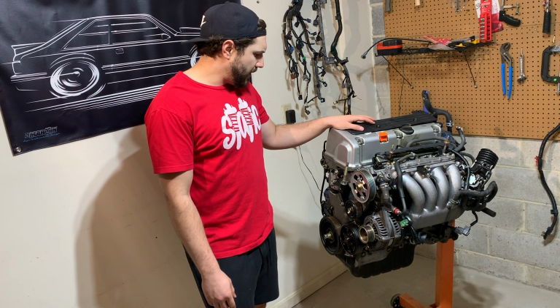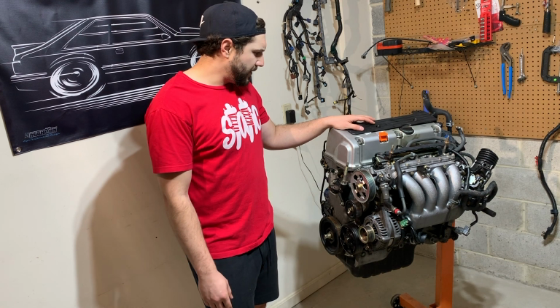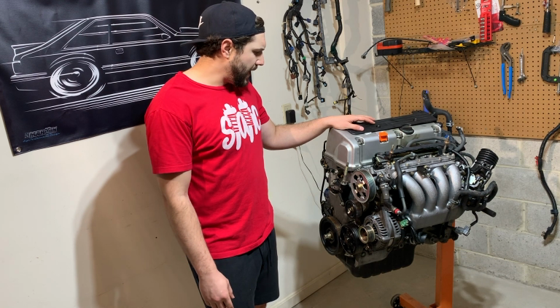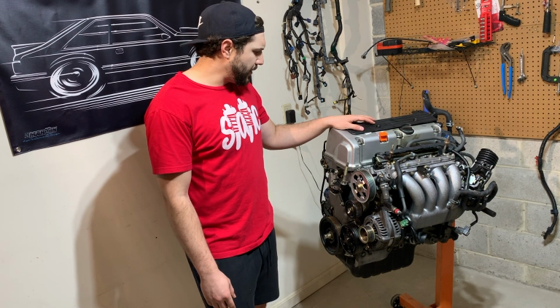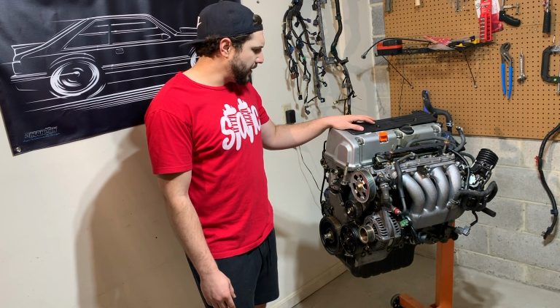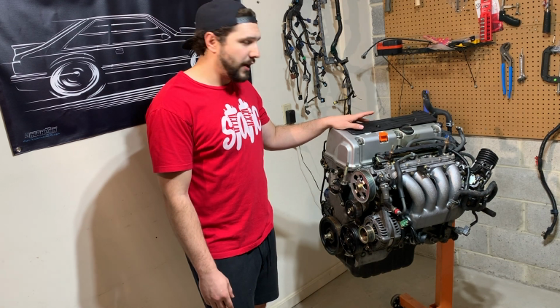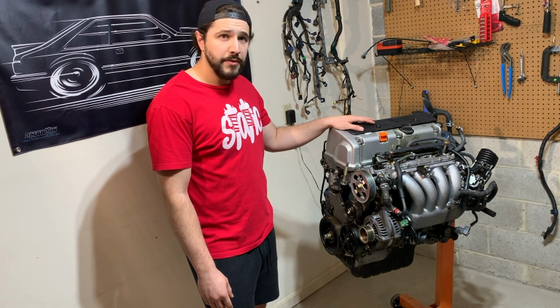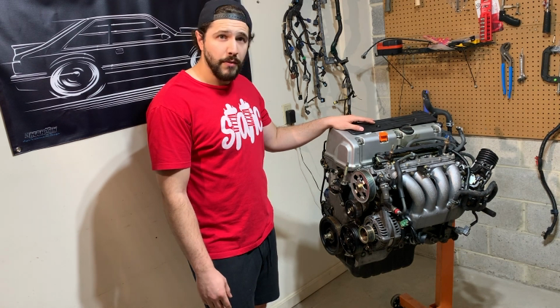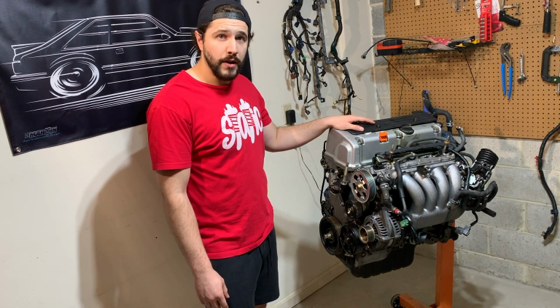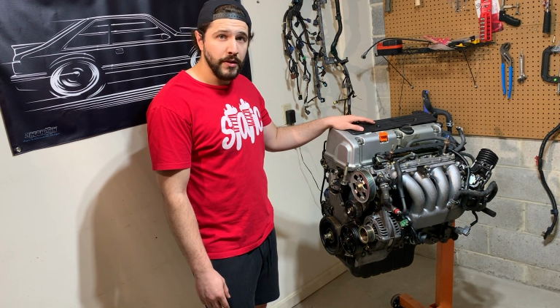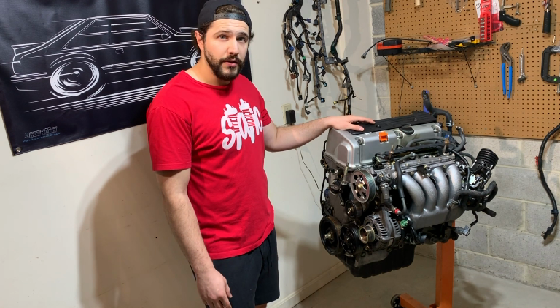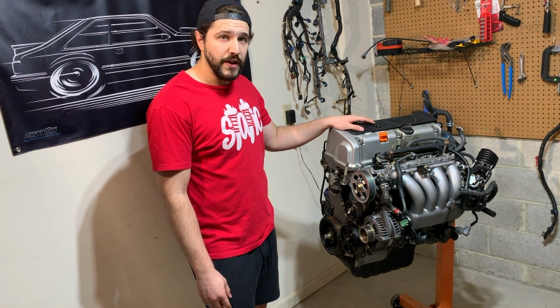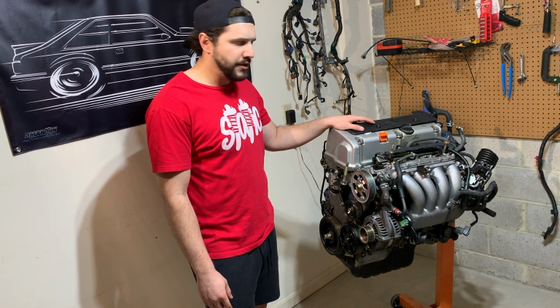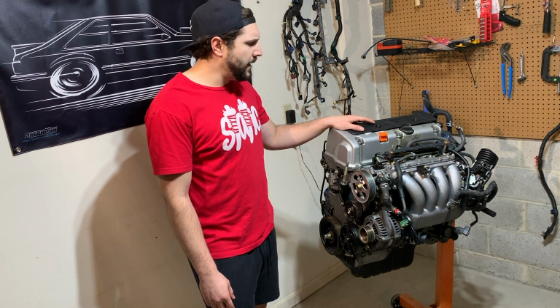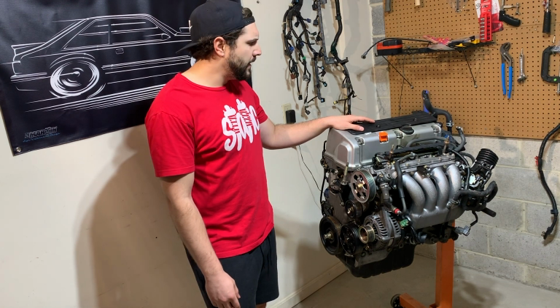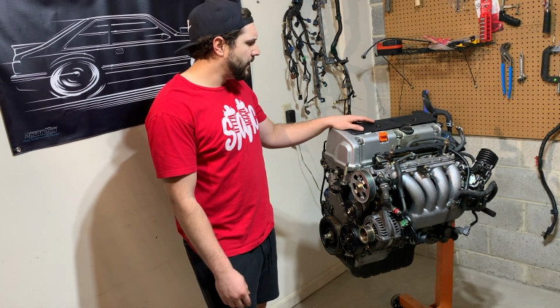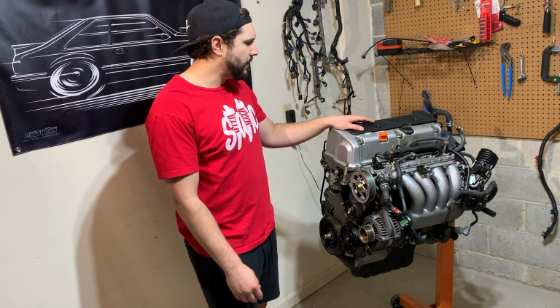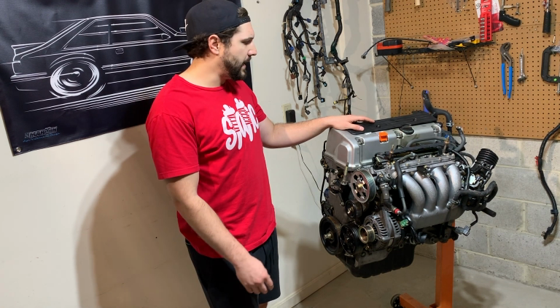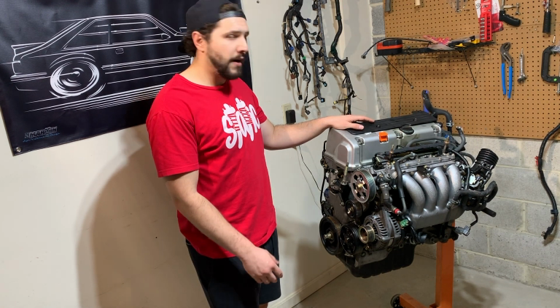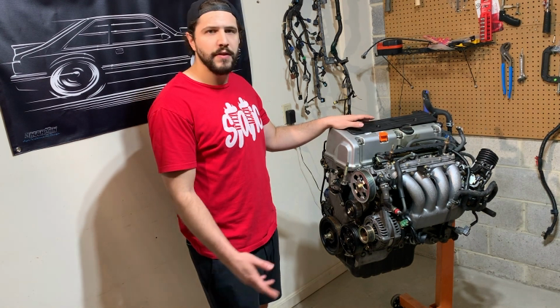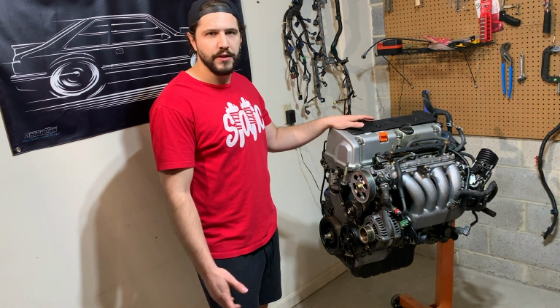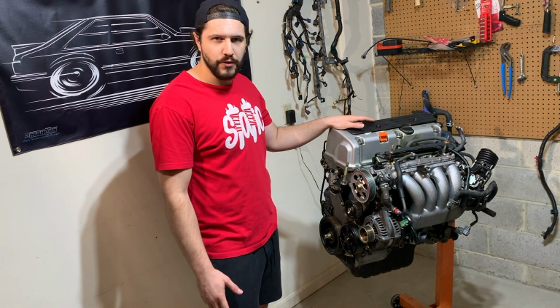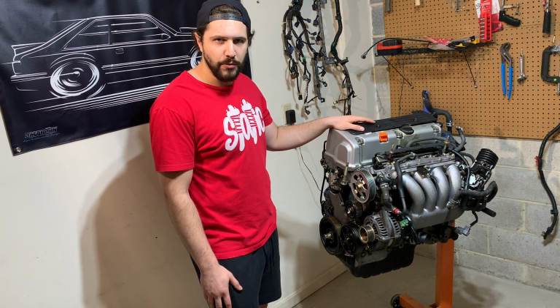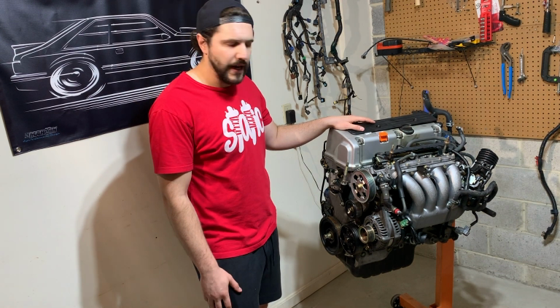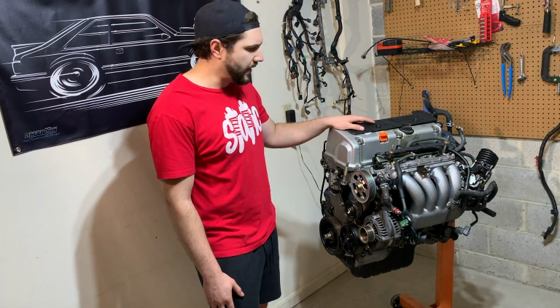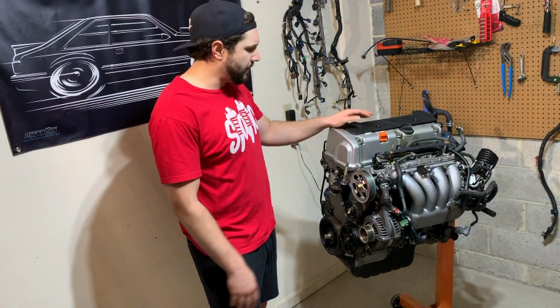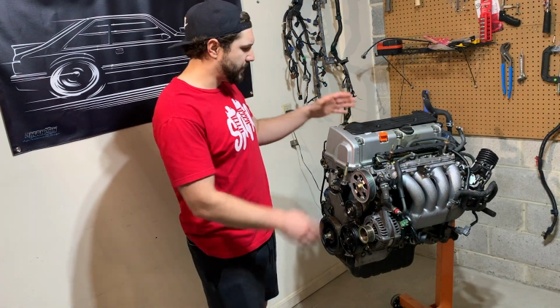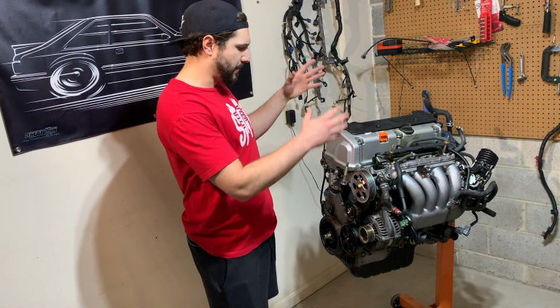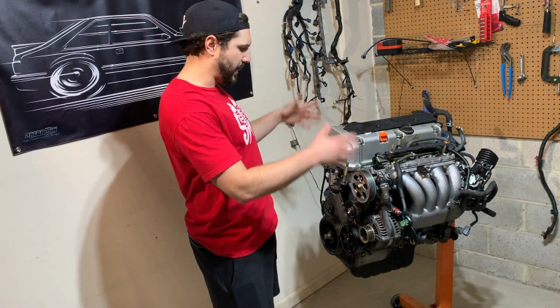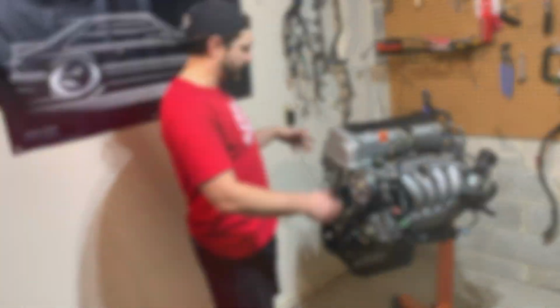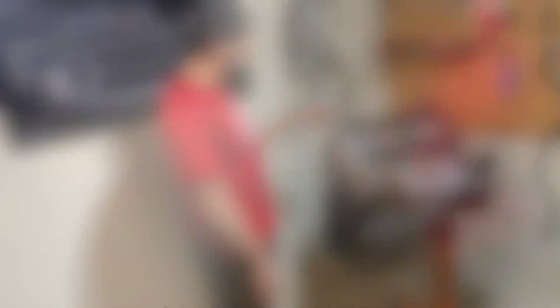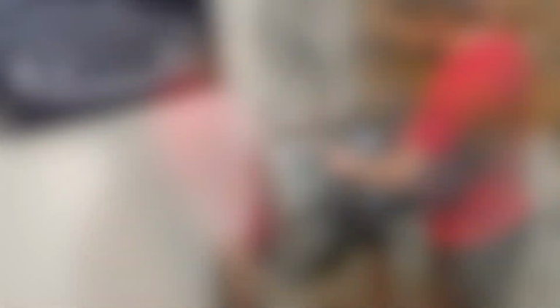So that pretty much wraps up what I'm going to do to this engine. Right now I'm going to take a short break and then break it all down.